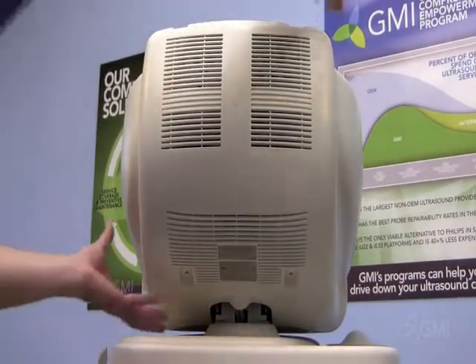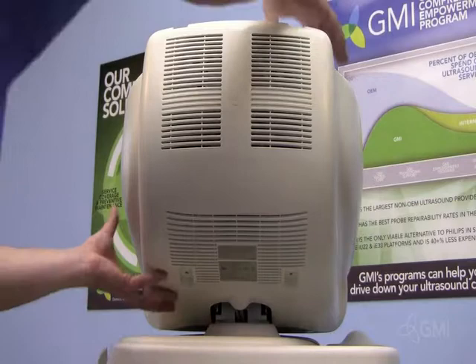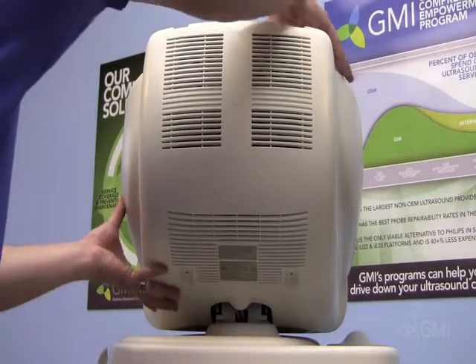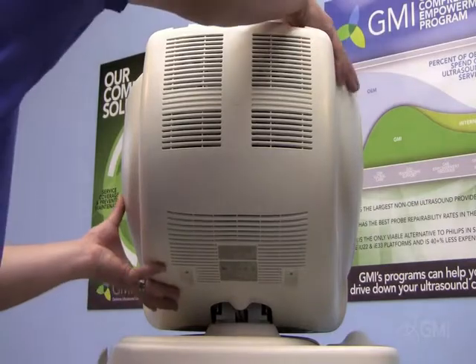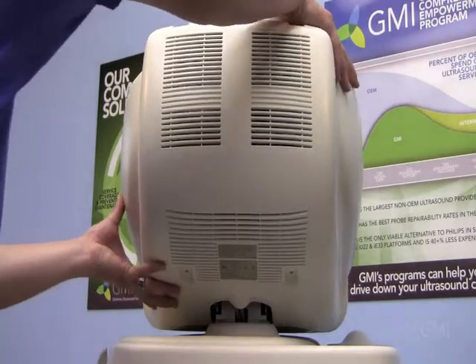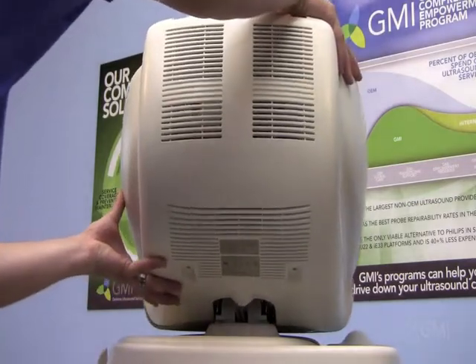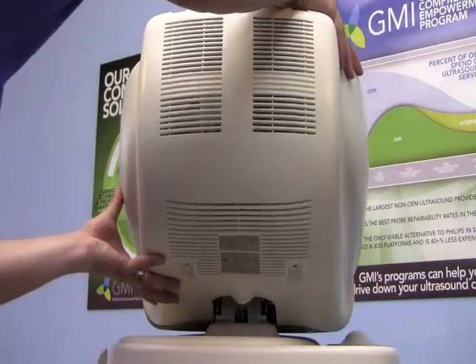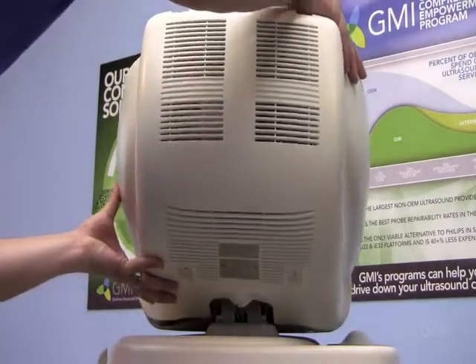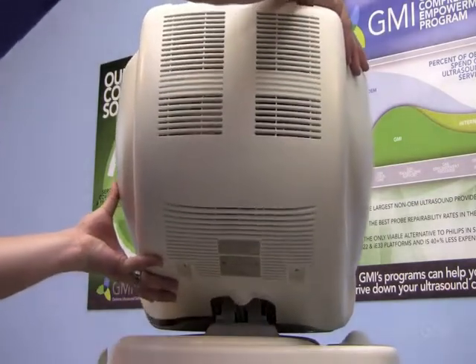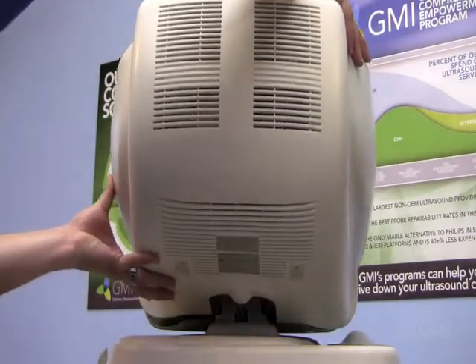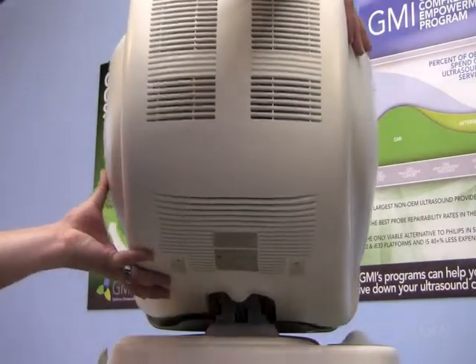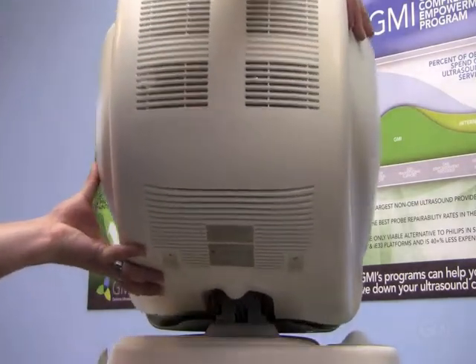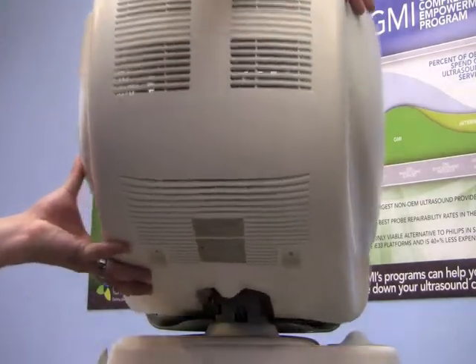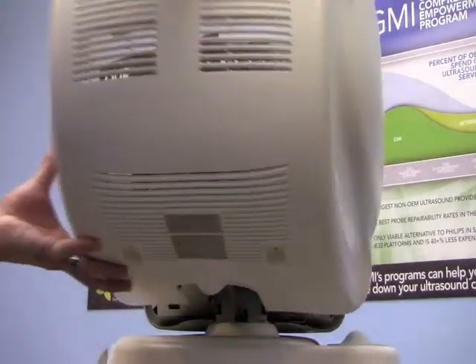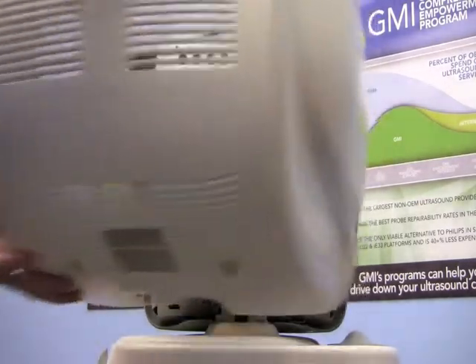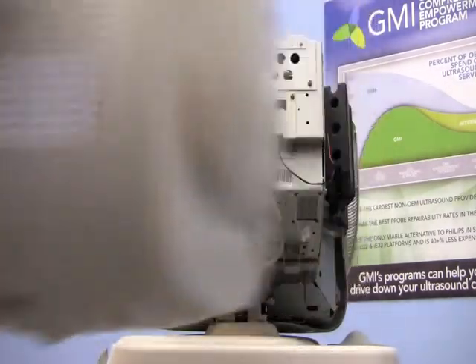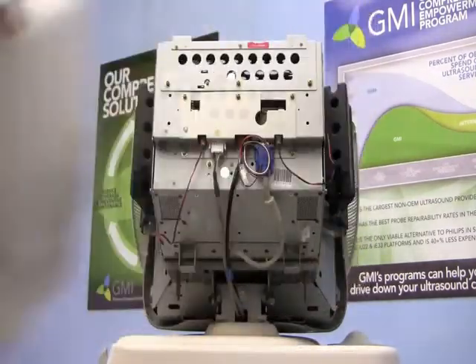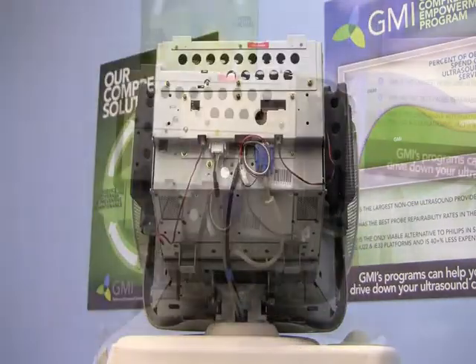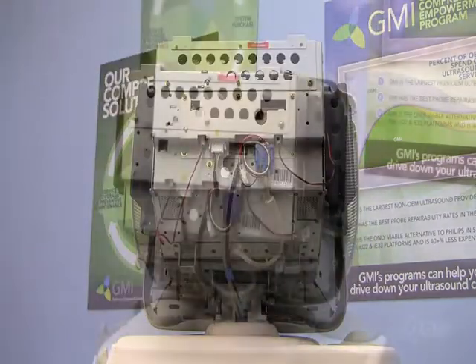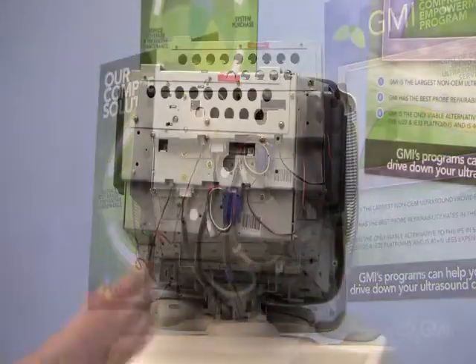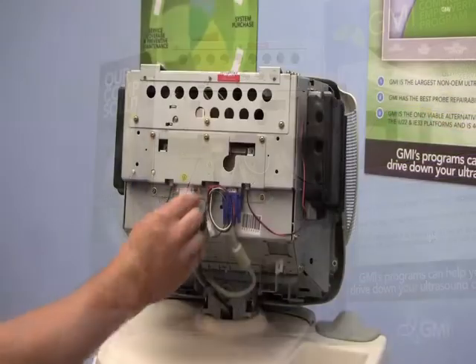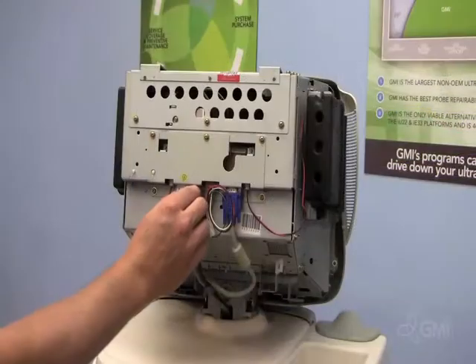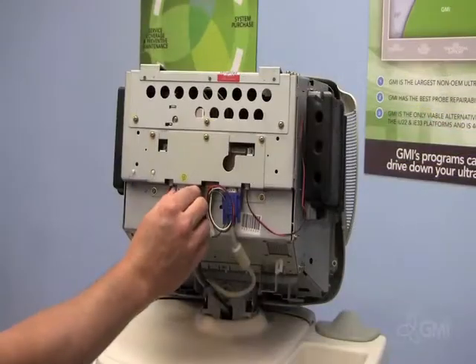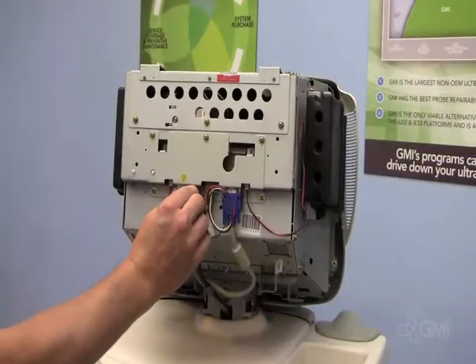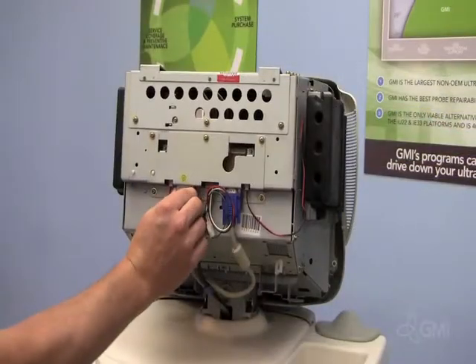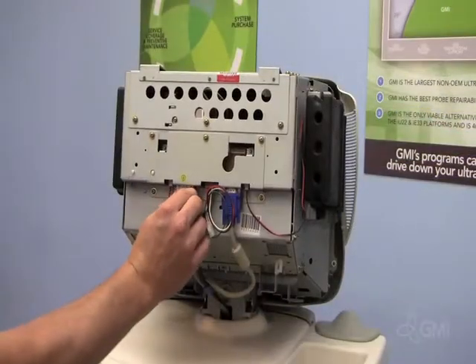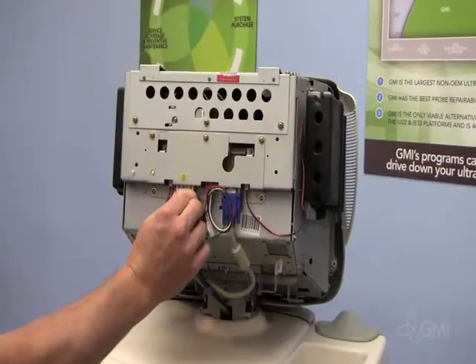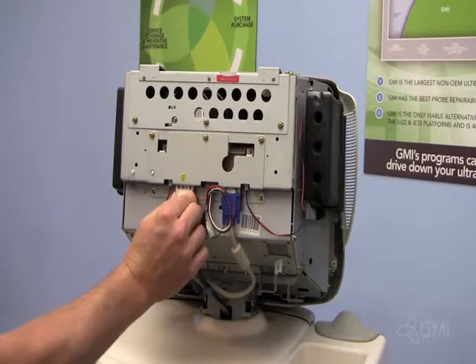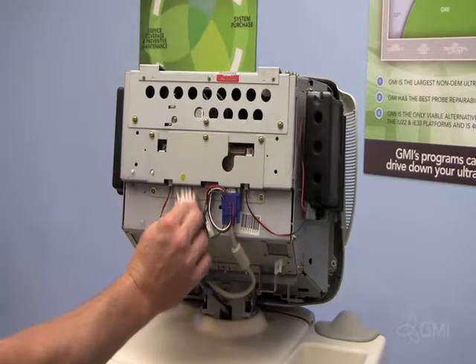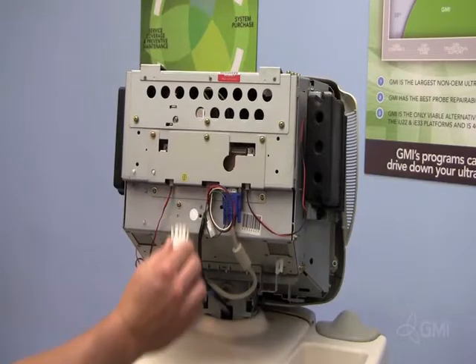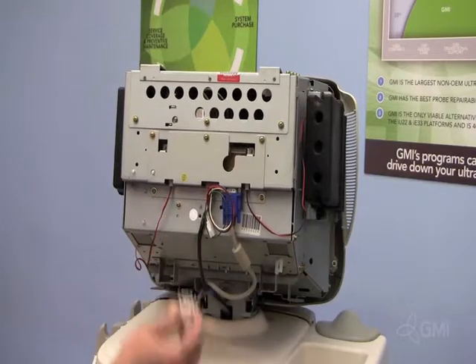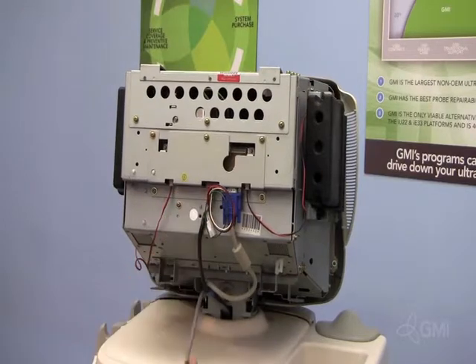Slide the monitor cover out and away. Remove the three connections from the back of the monitor.